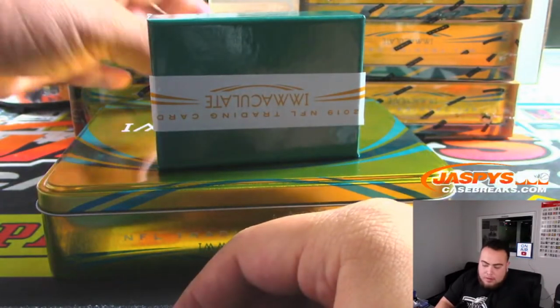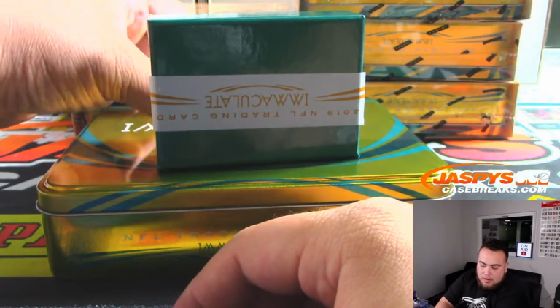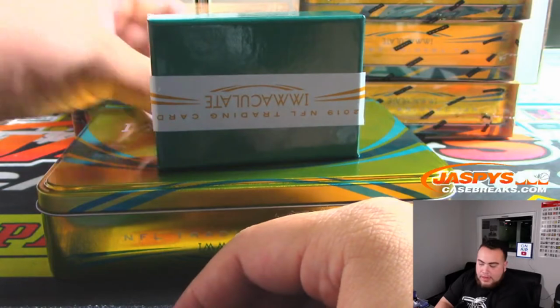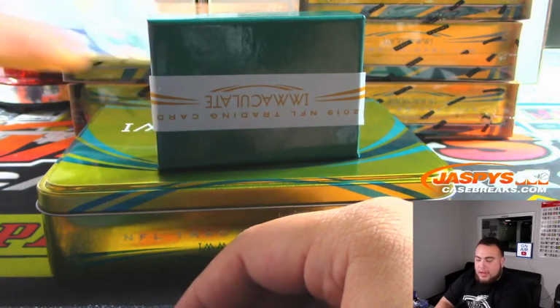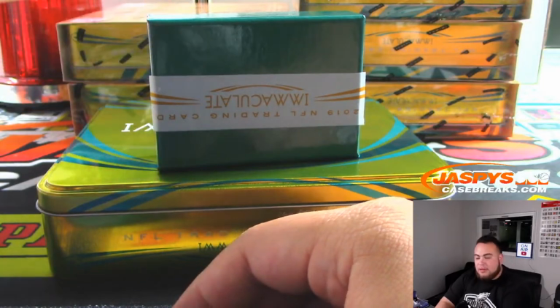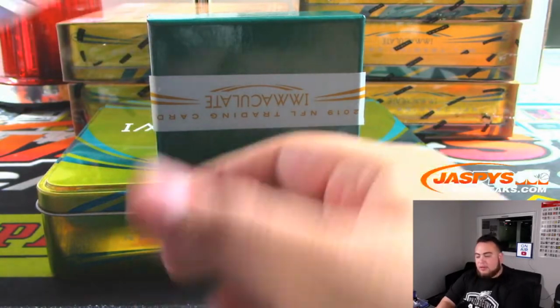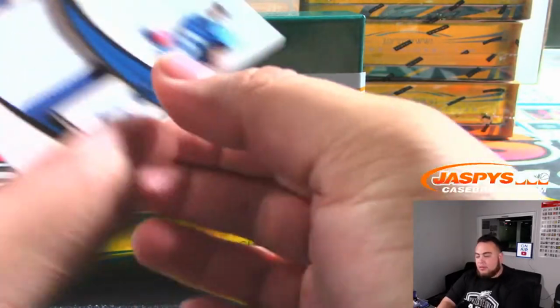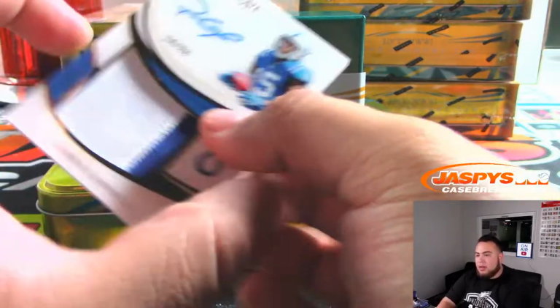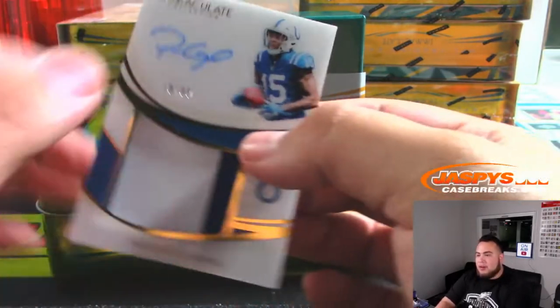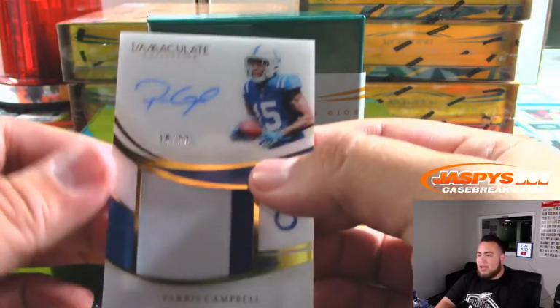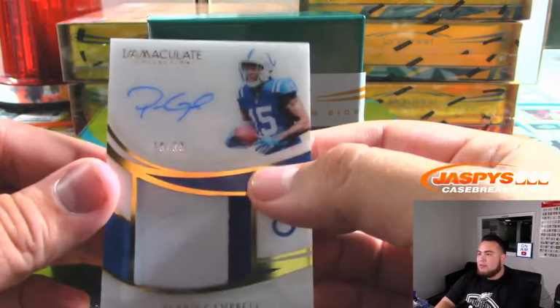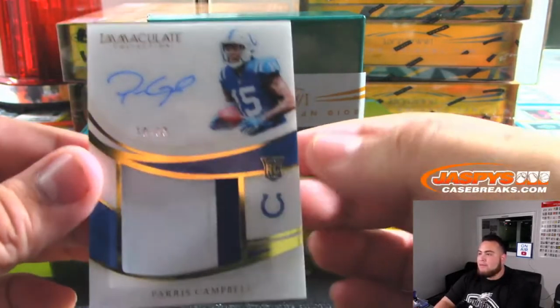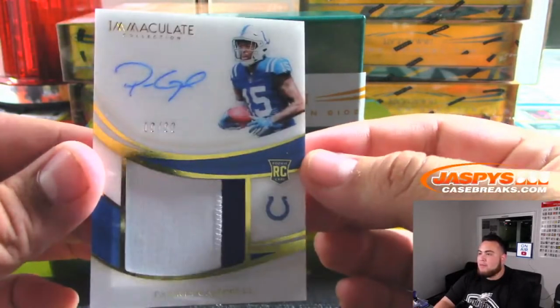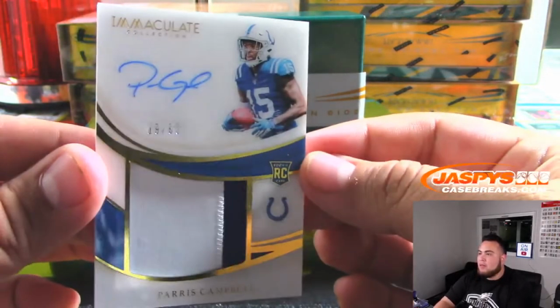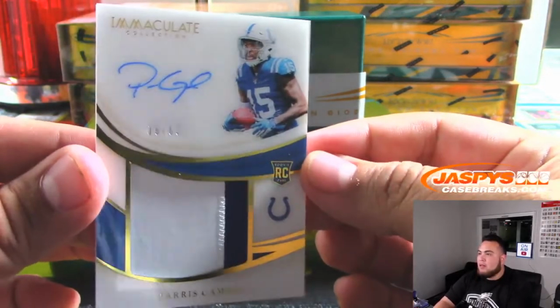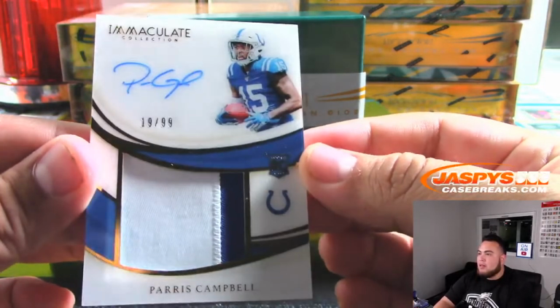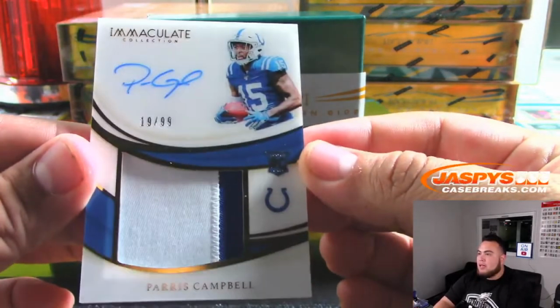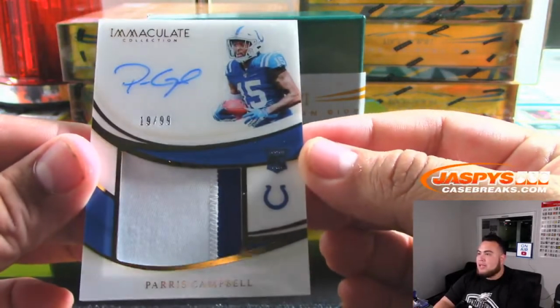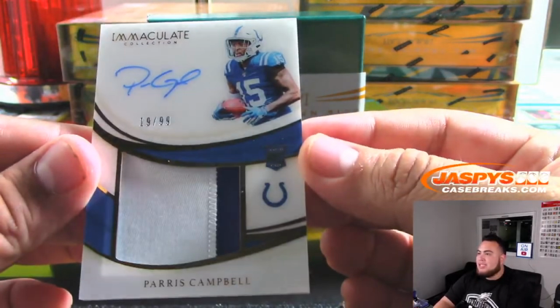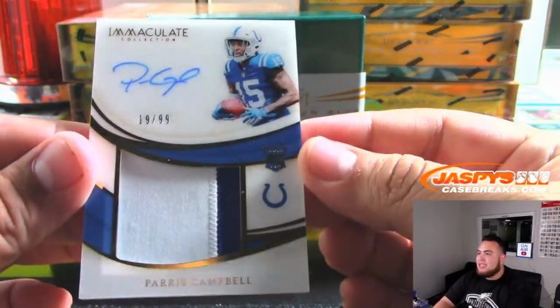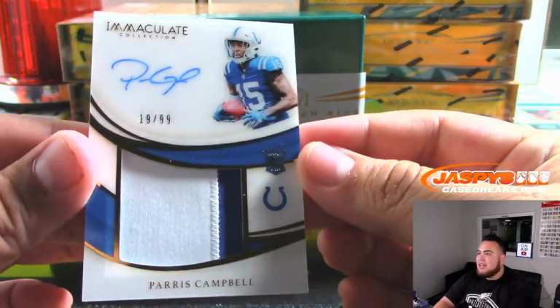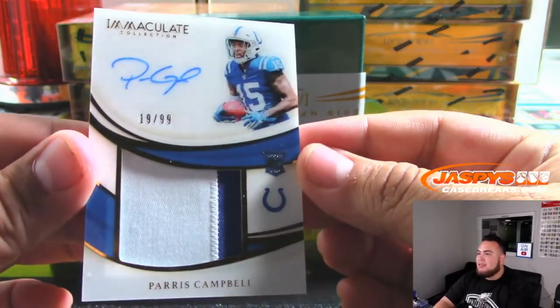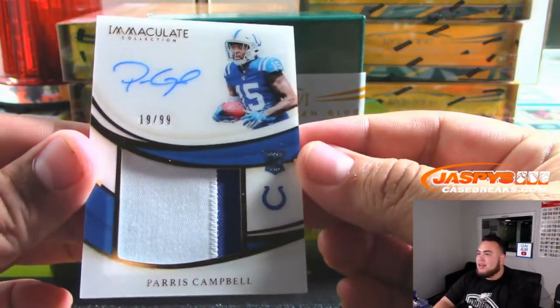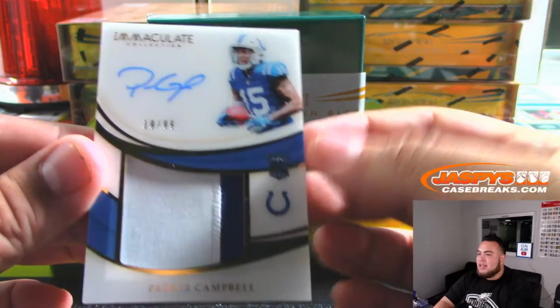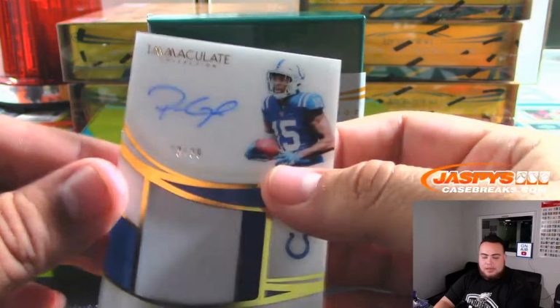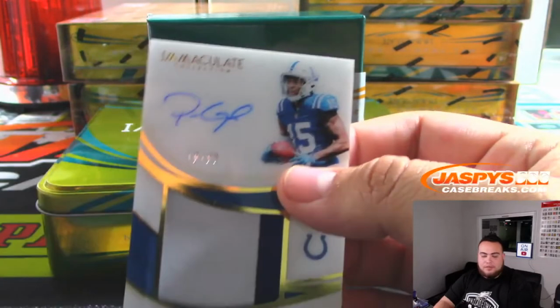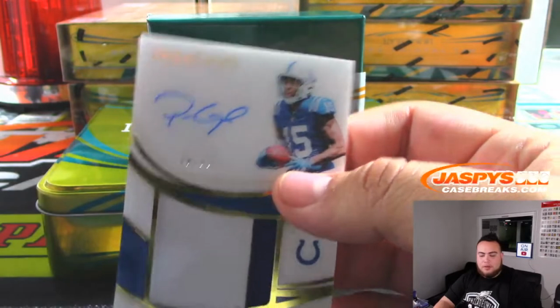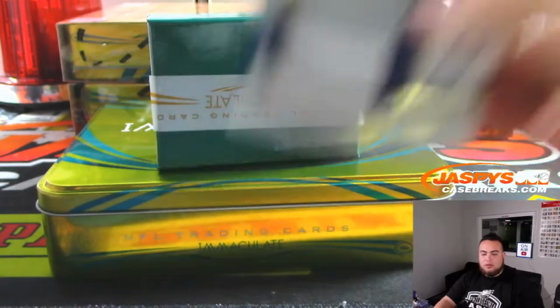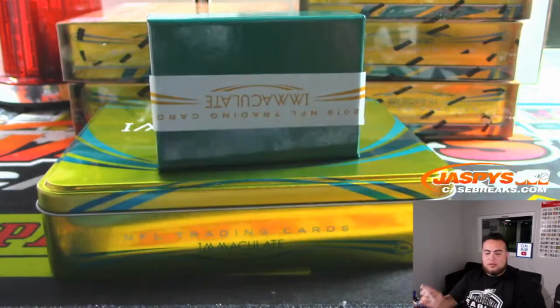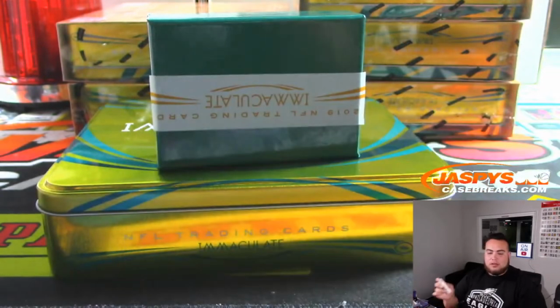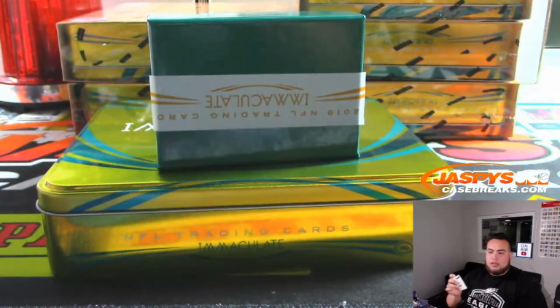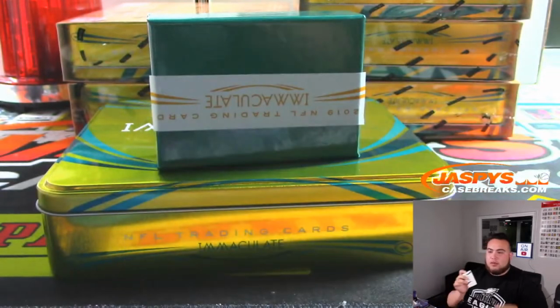We got a Parrish Campbell, 19 out of 99, for the Colts — TJ Port.